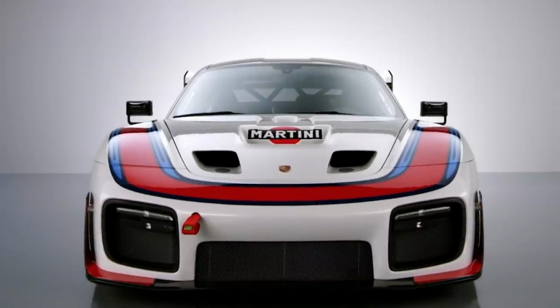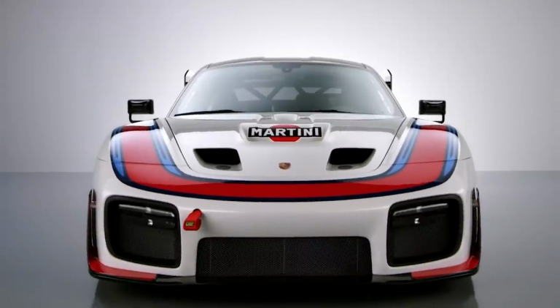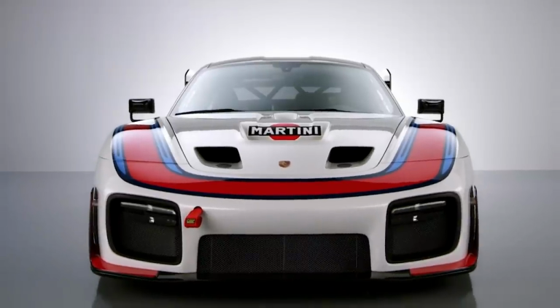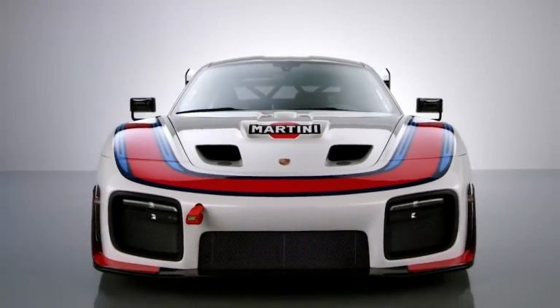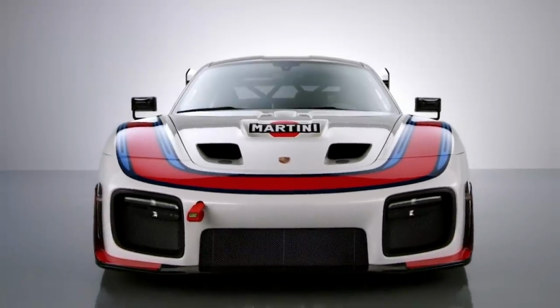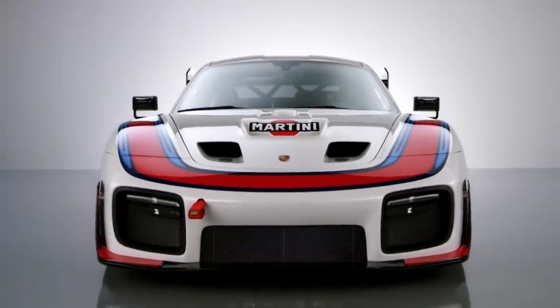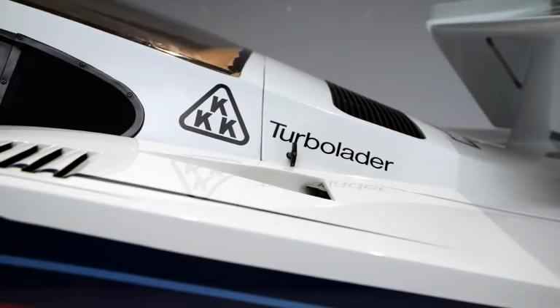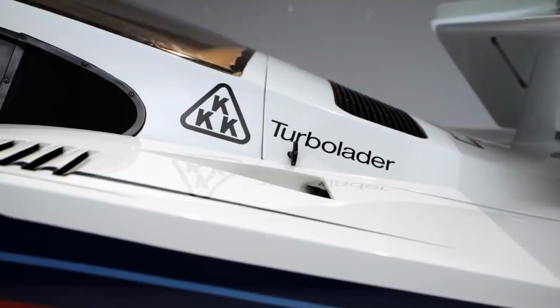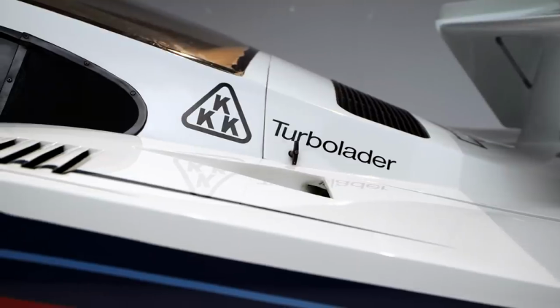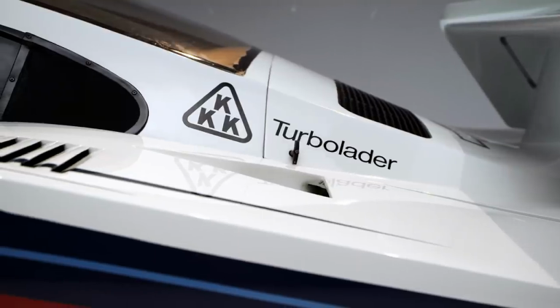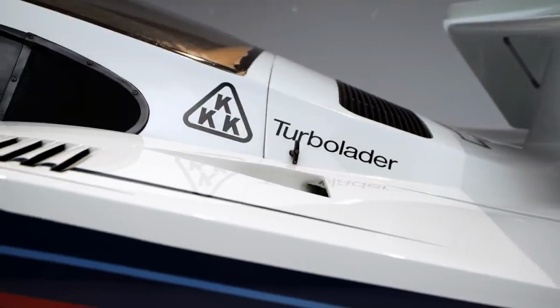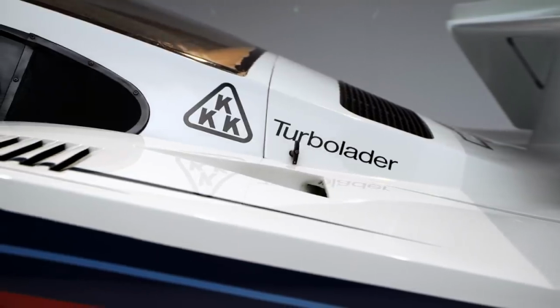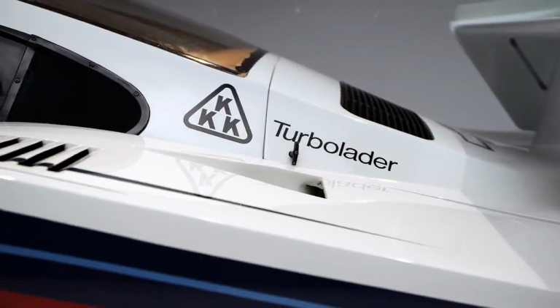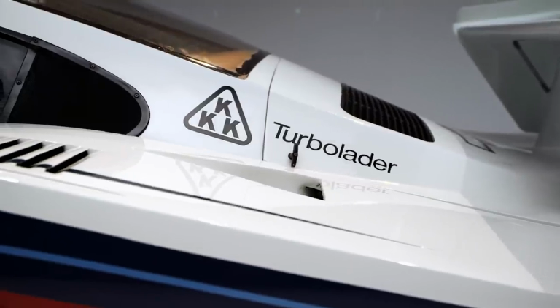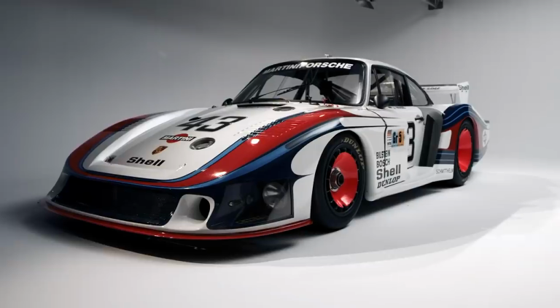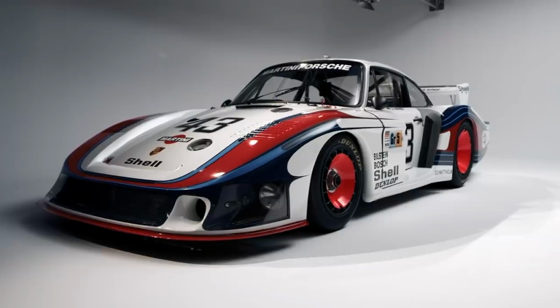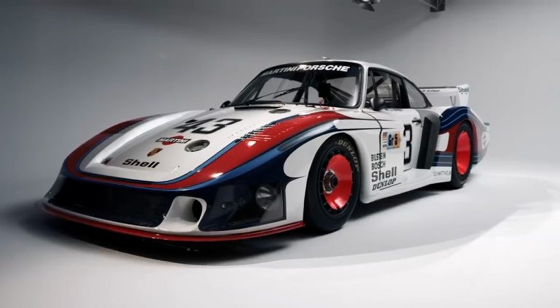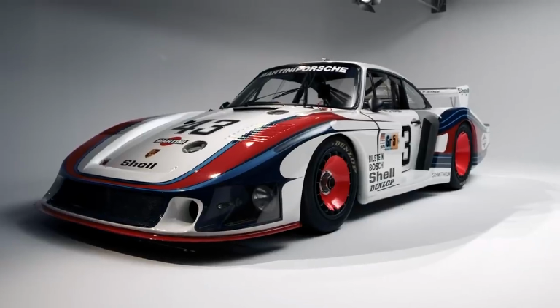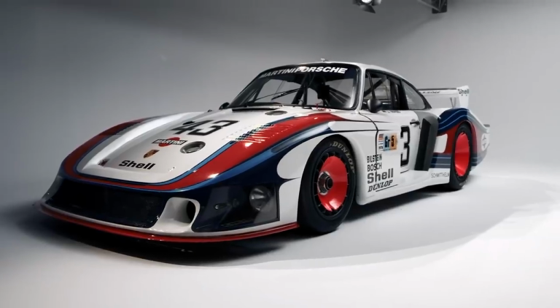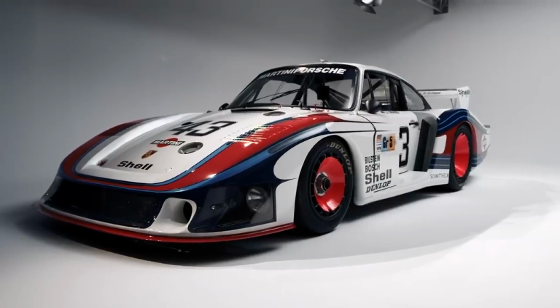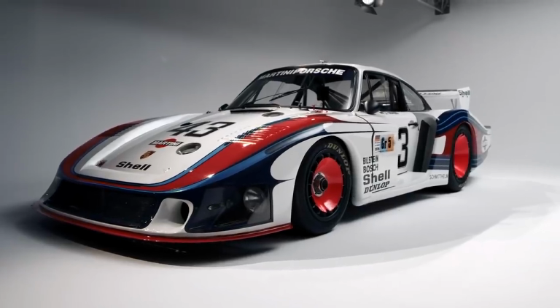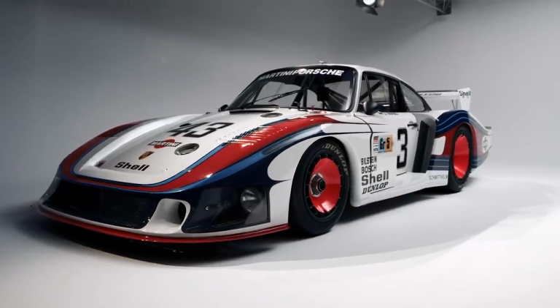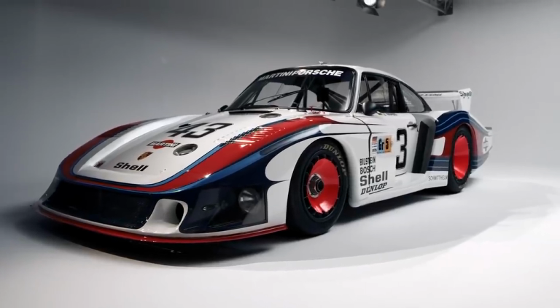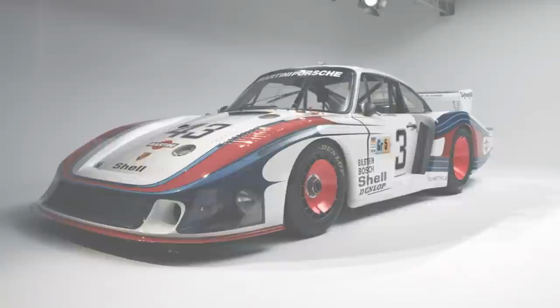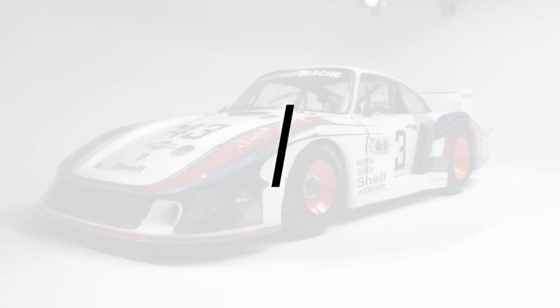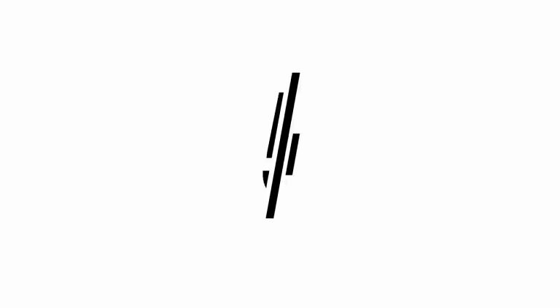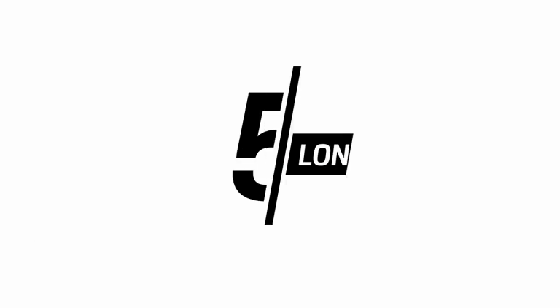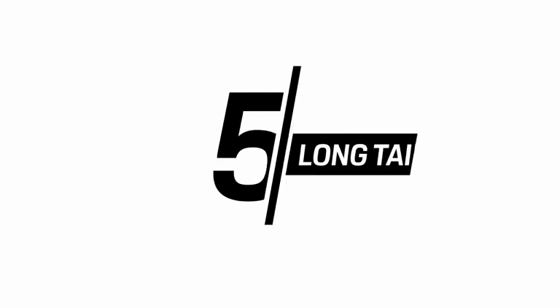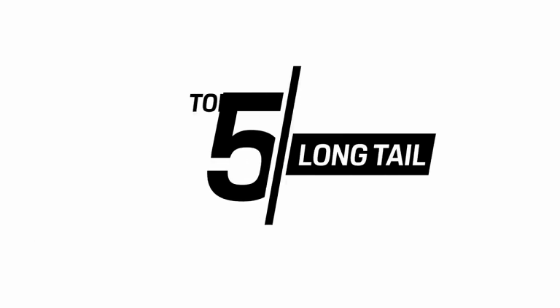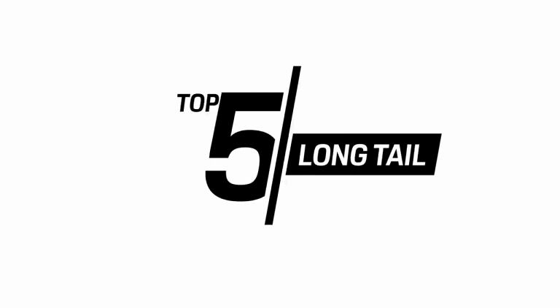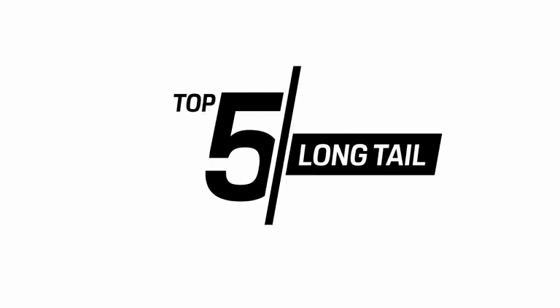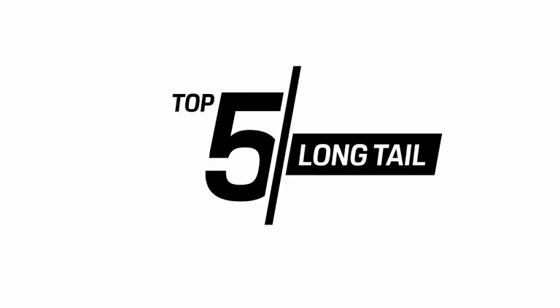So let's start with the elephant in the room, or rather, the whale. Top 5: the long tail.